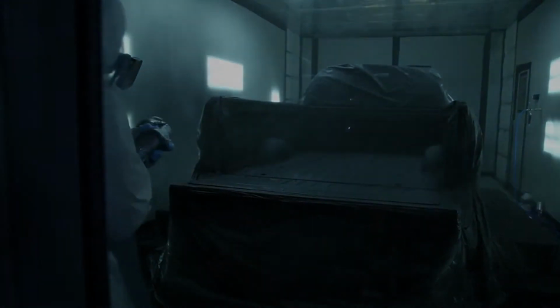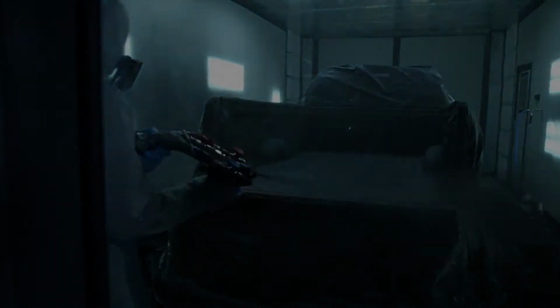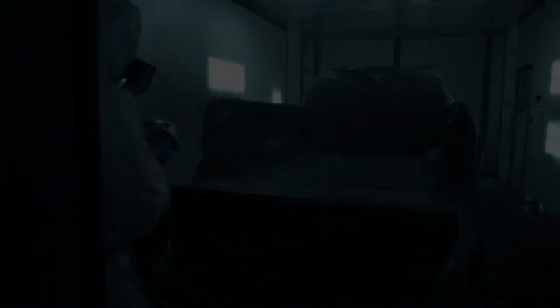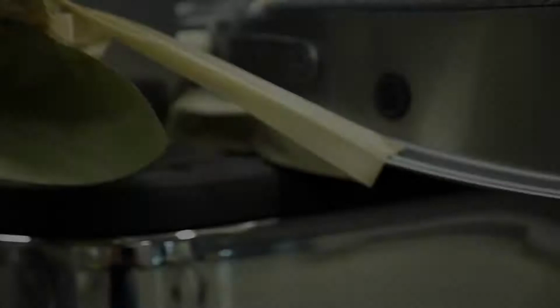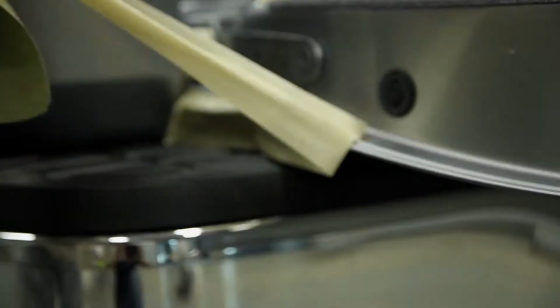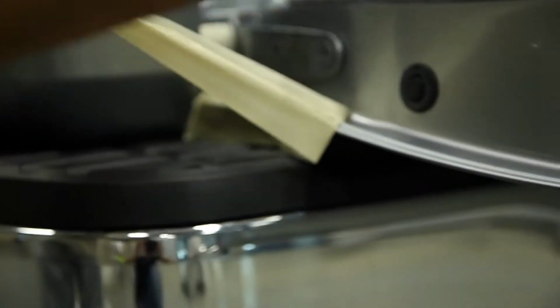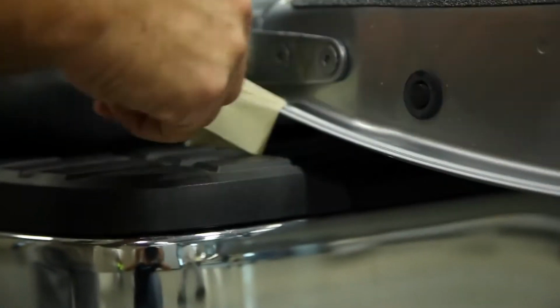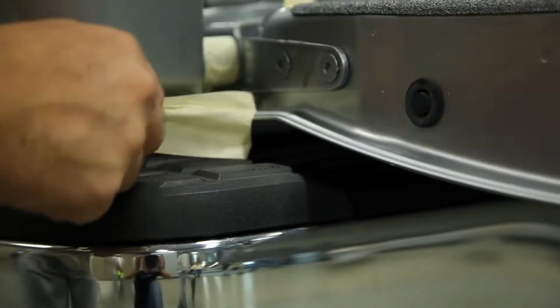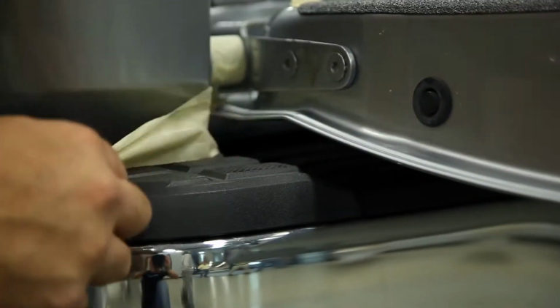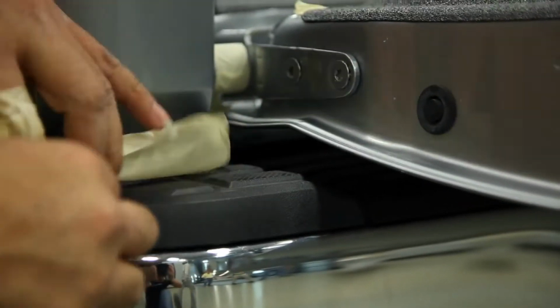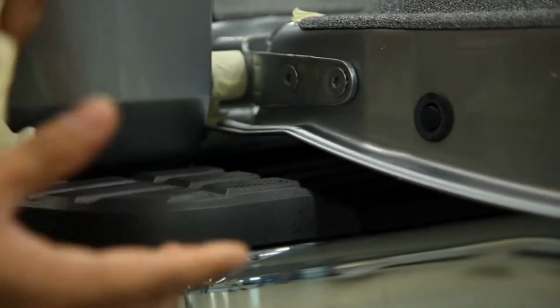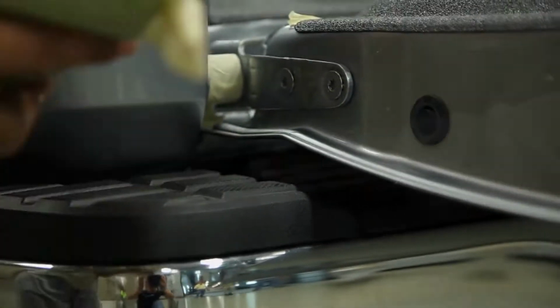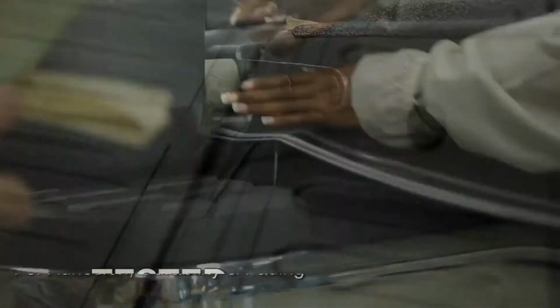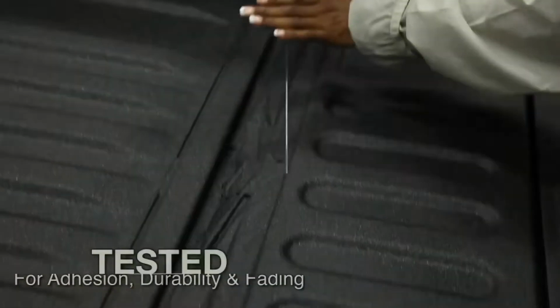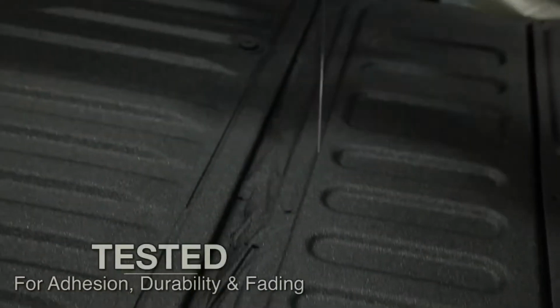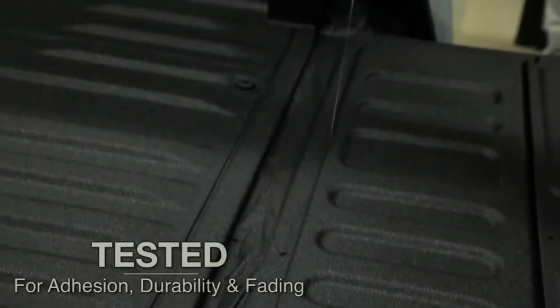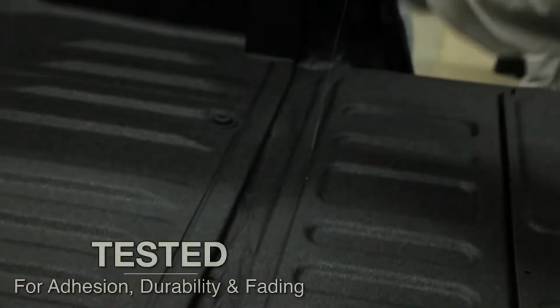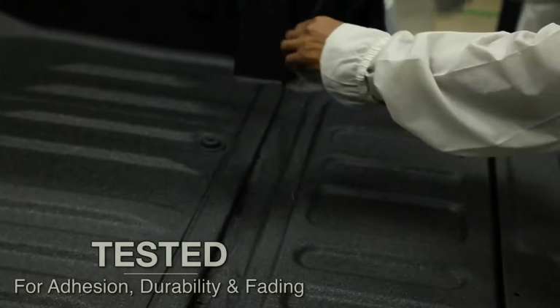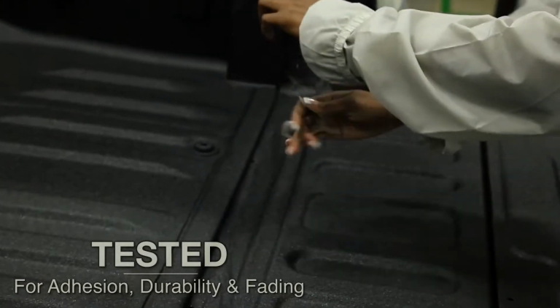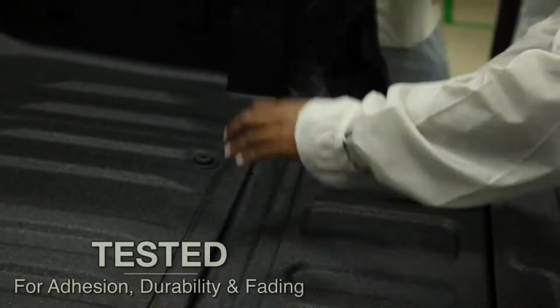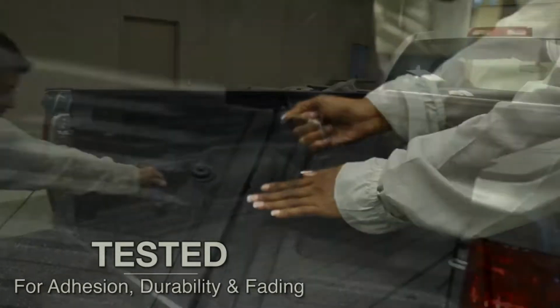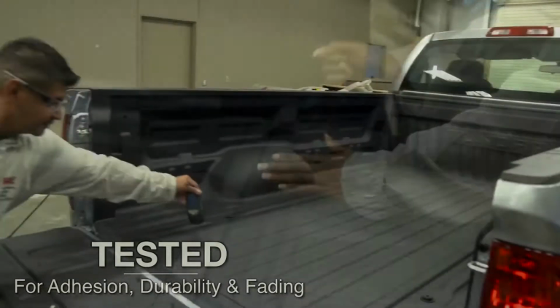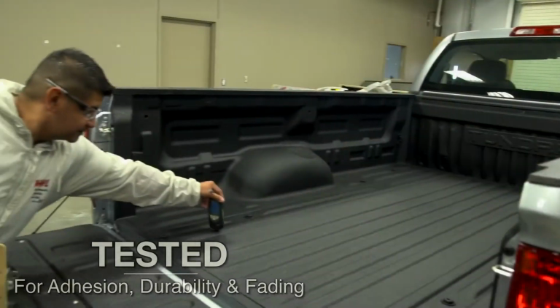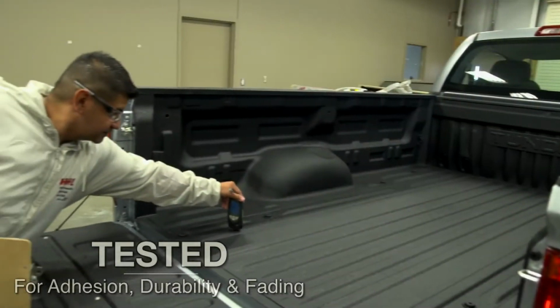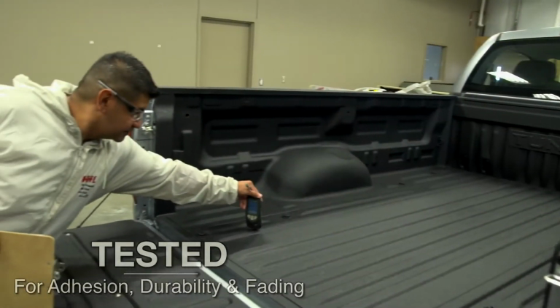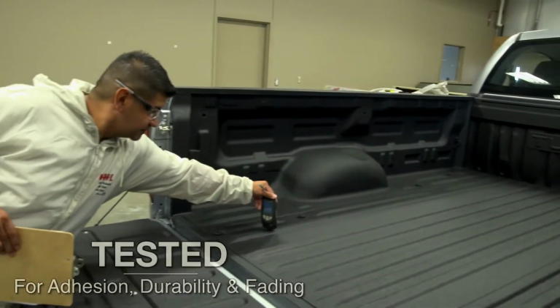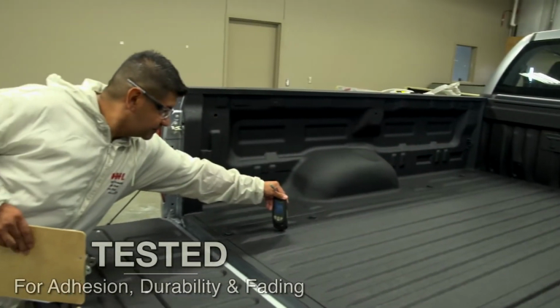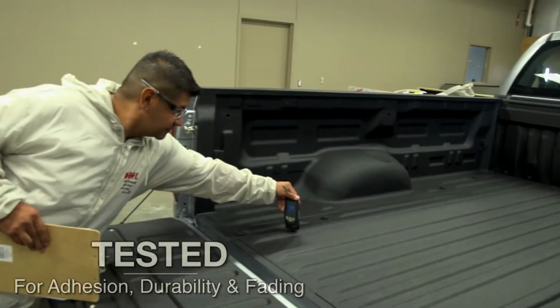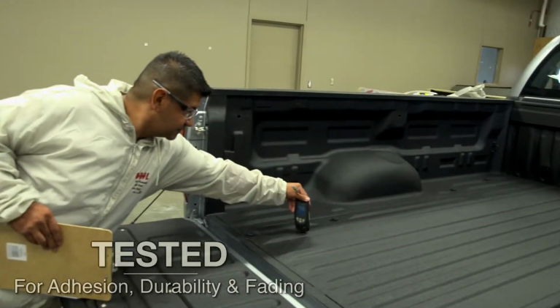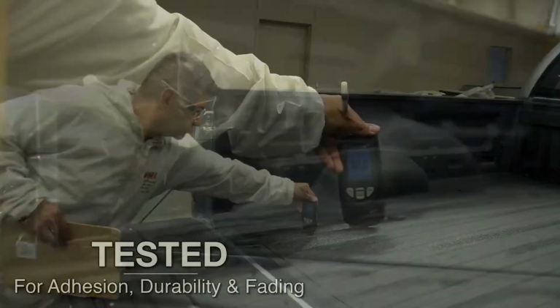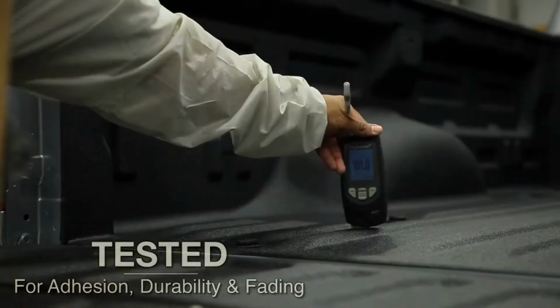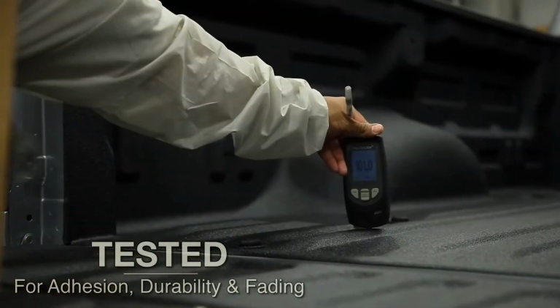Tundra's Spray-On Bed Liner meets all original equipment specifications for adhesion, durability, and fading.